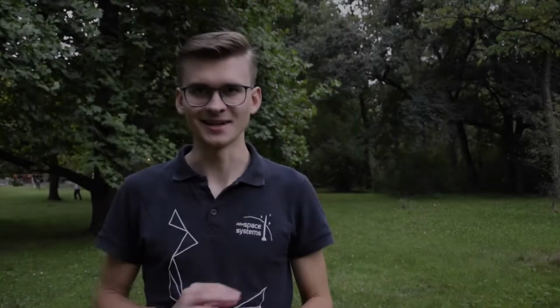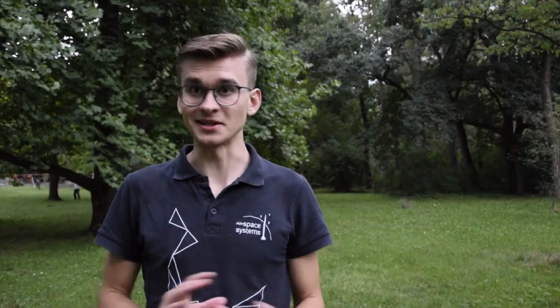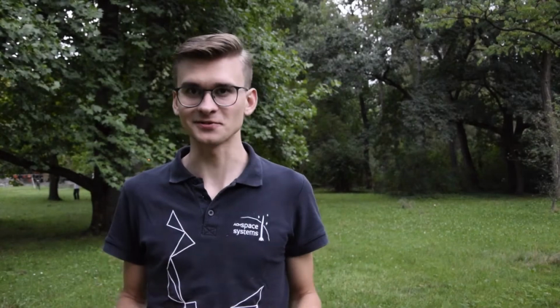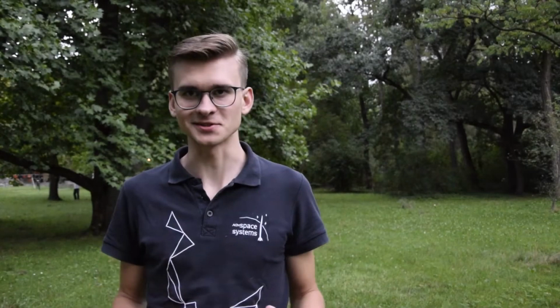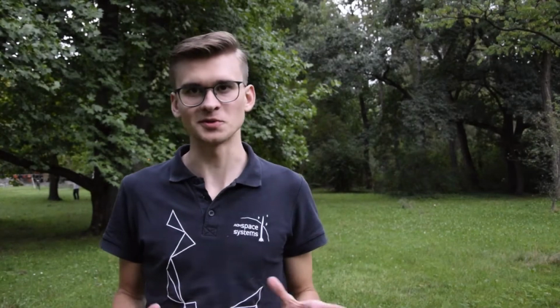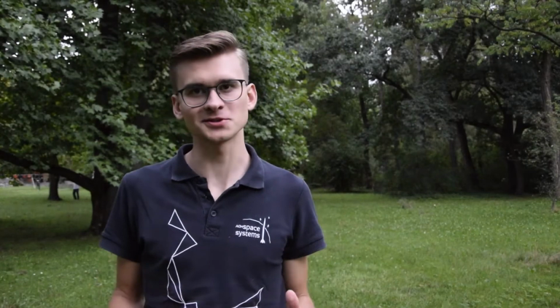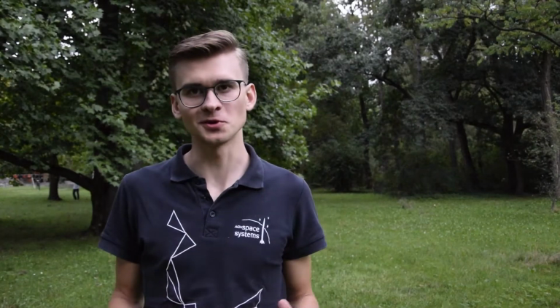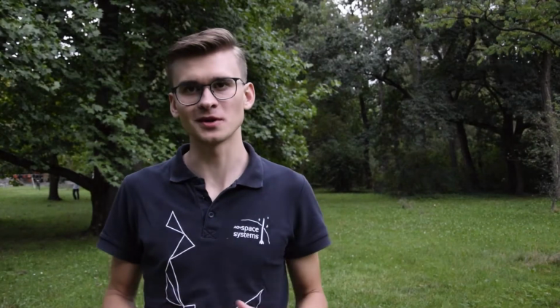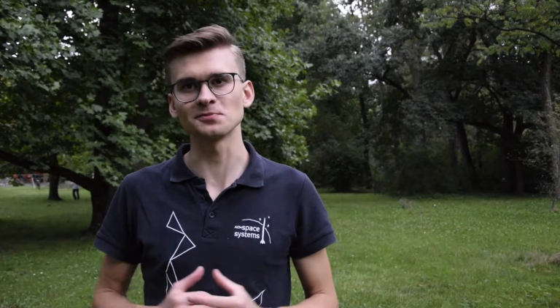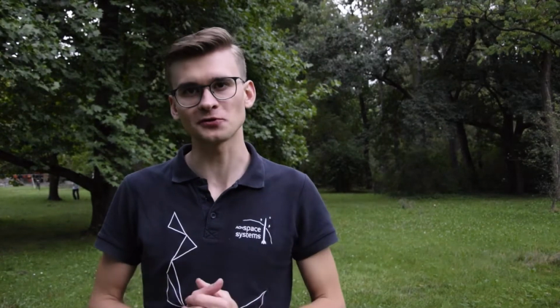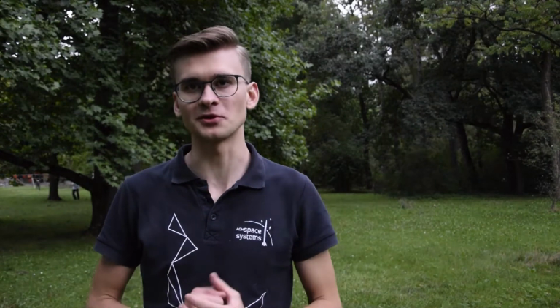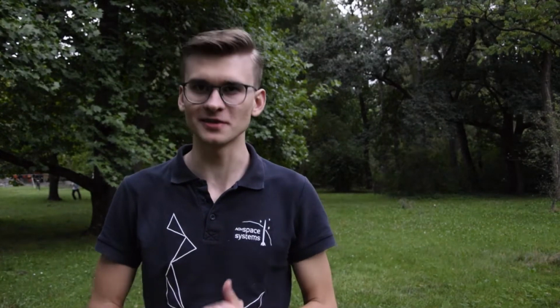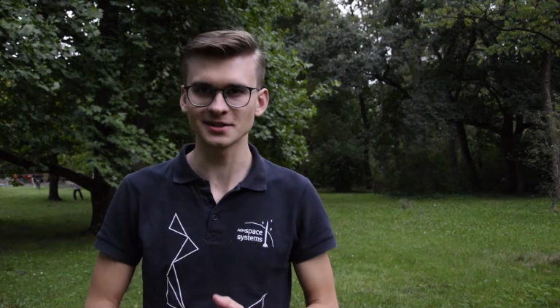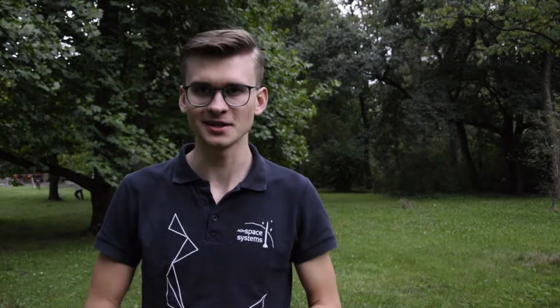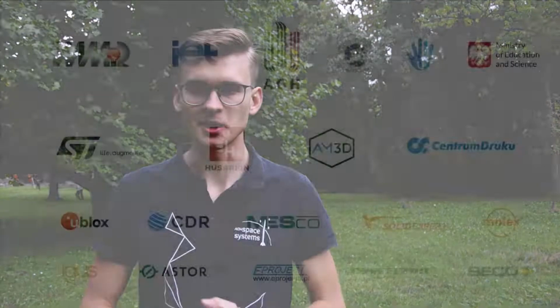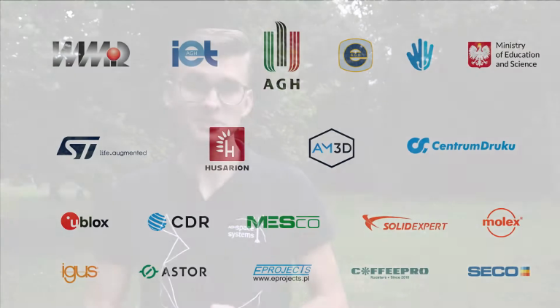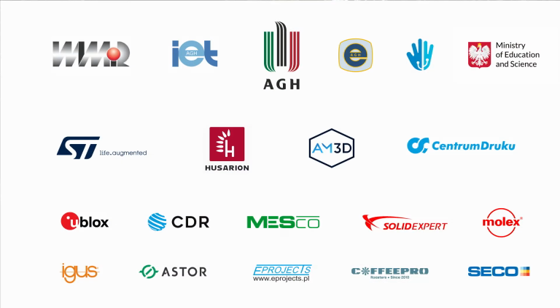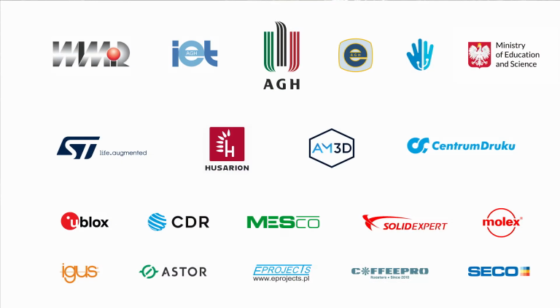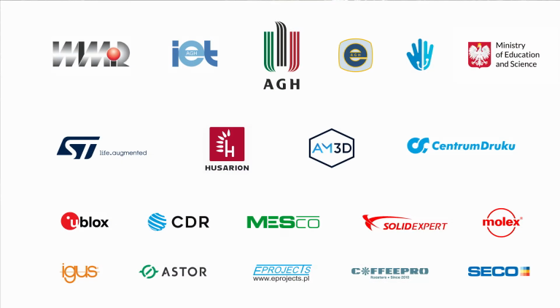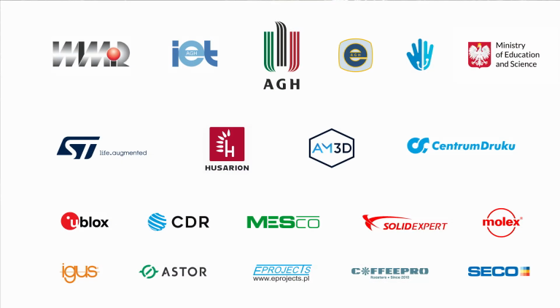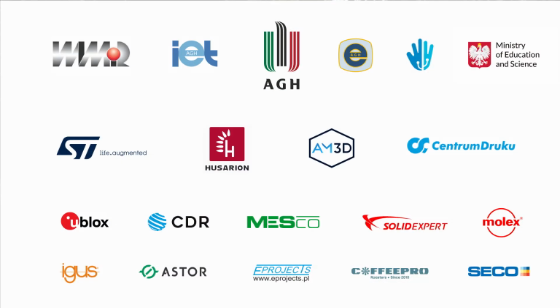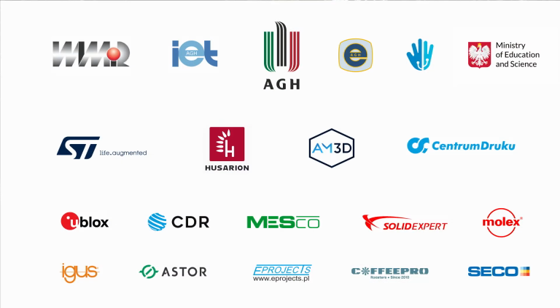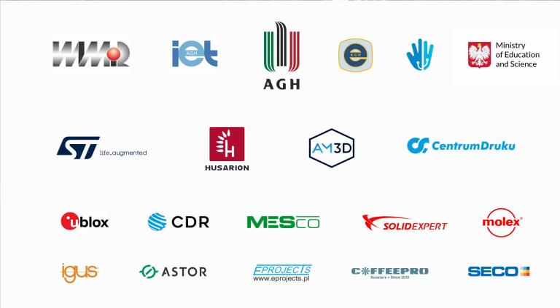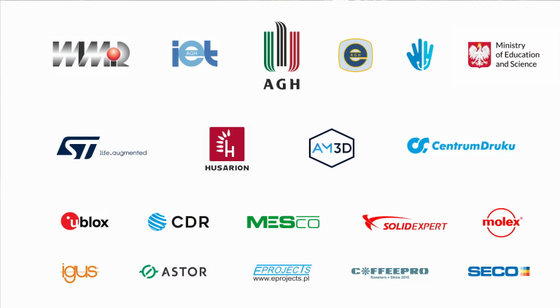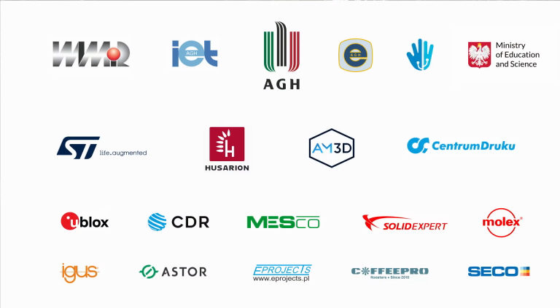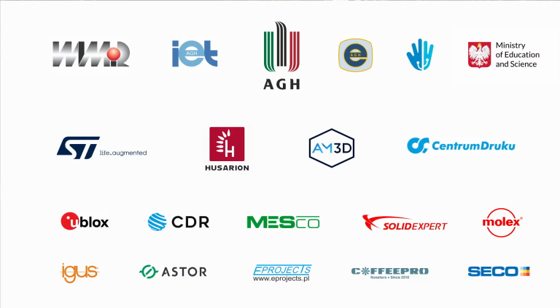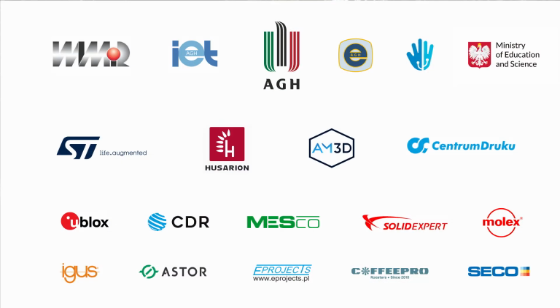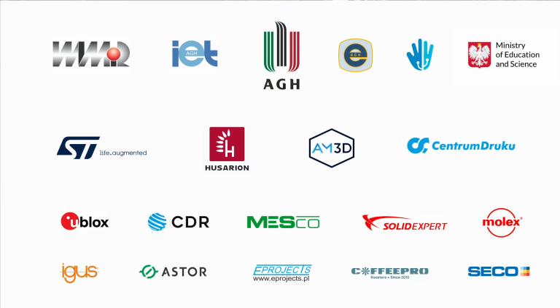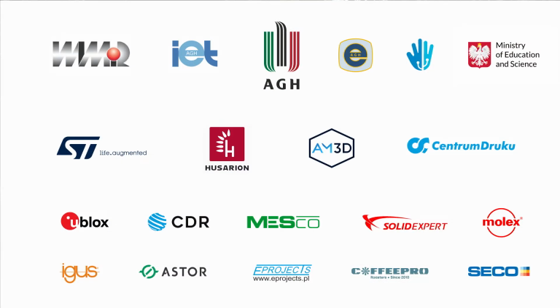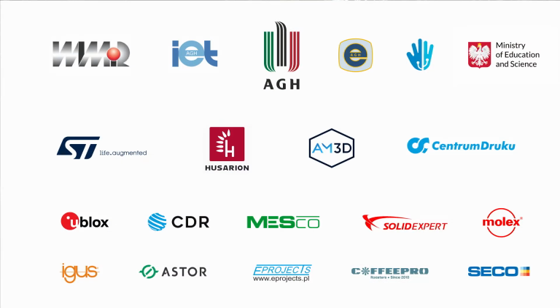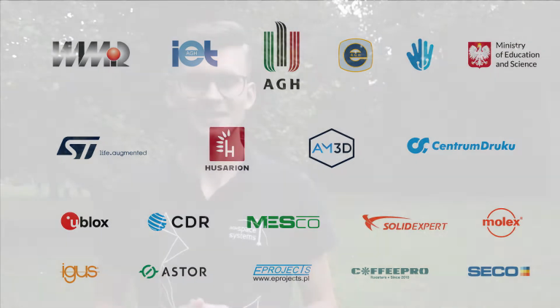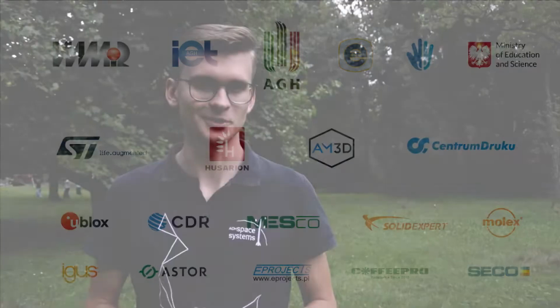None of this would be possible without support from our university, Ministry of Education and Science, and private sponsors. Thank you.